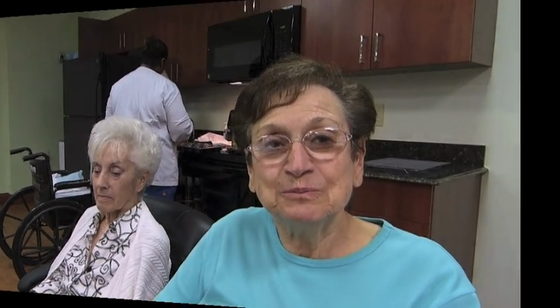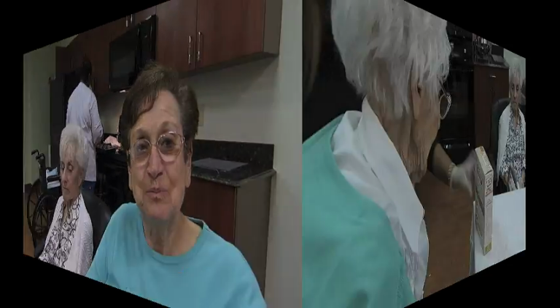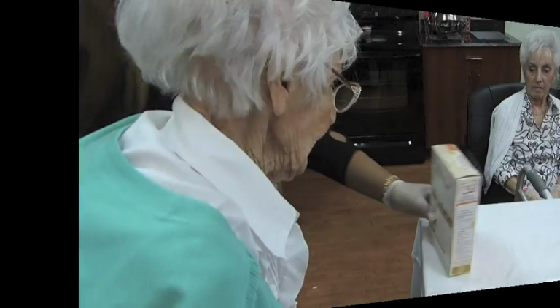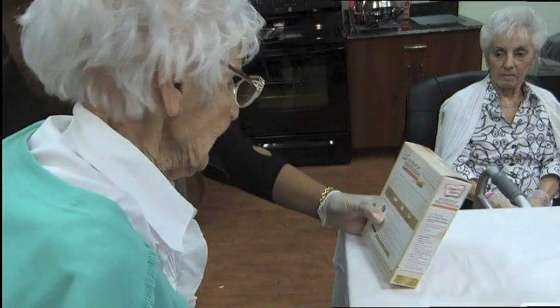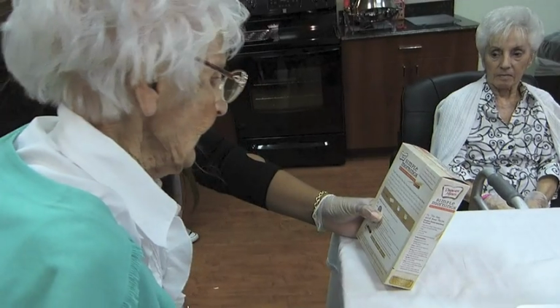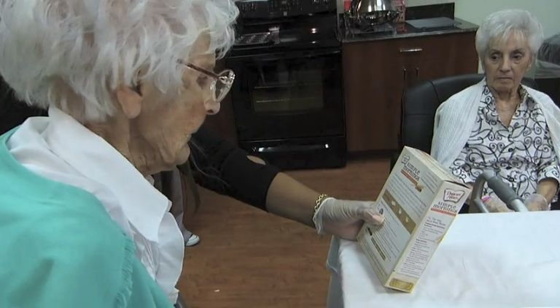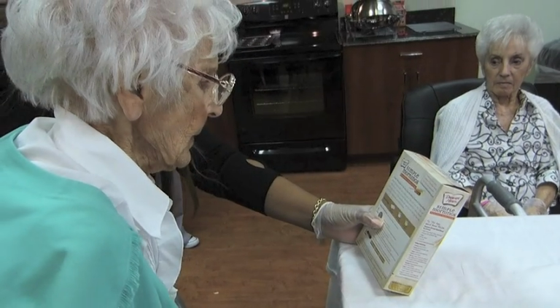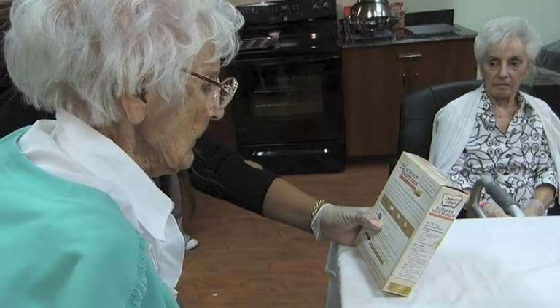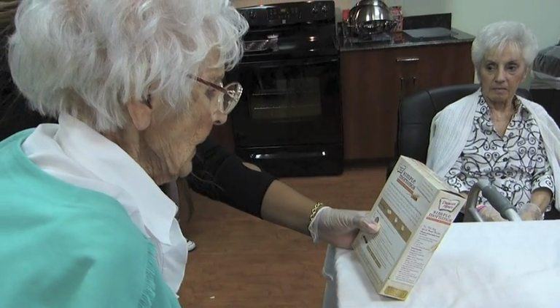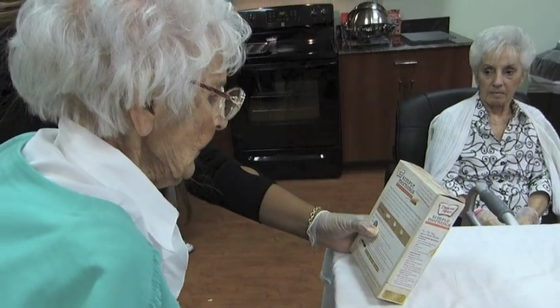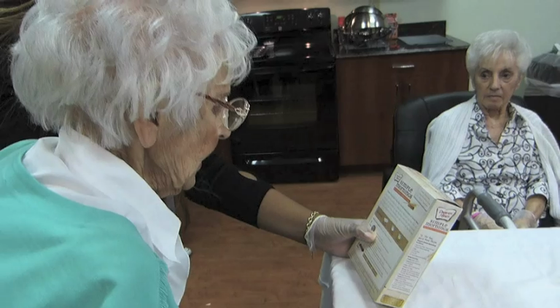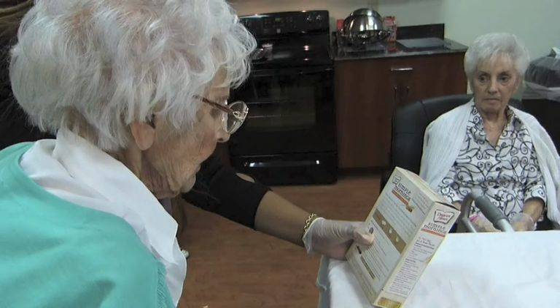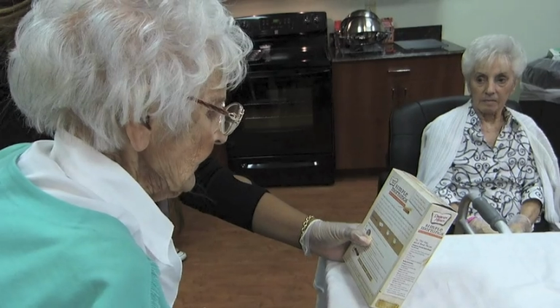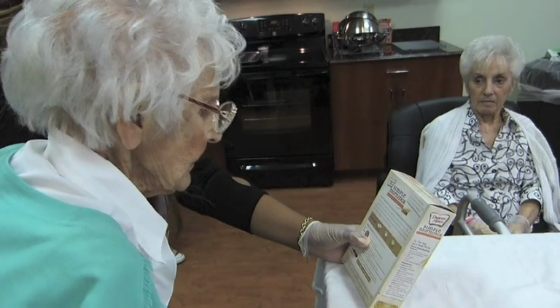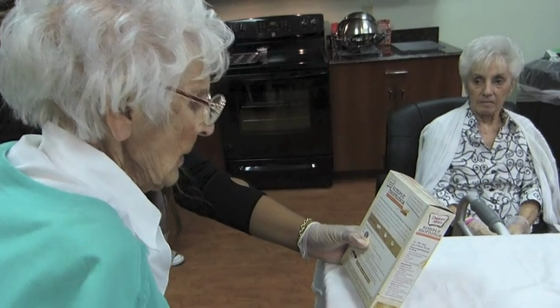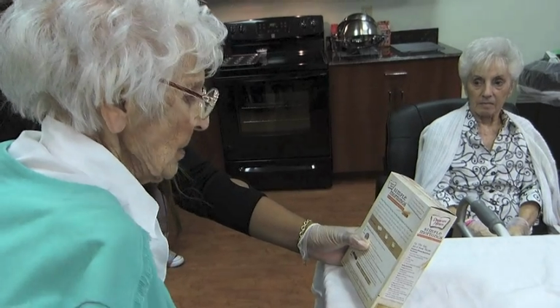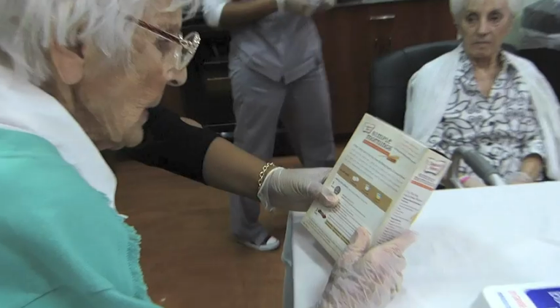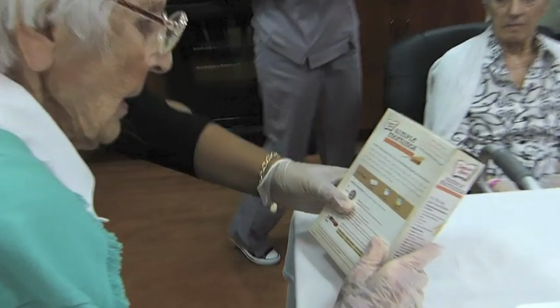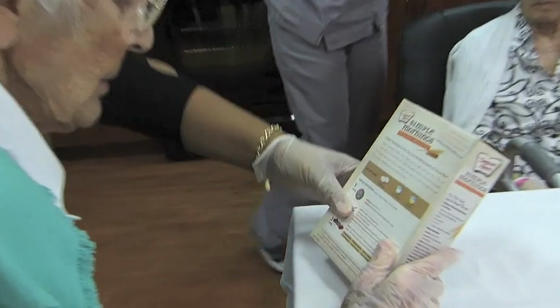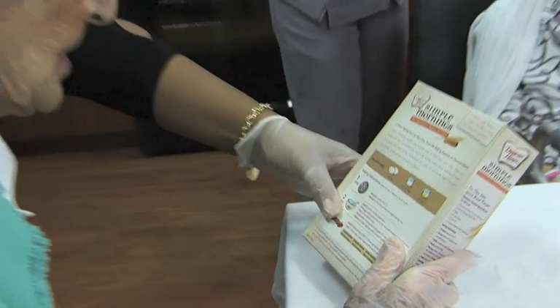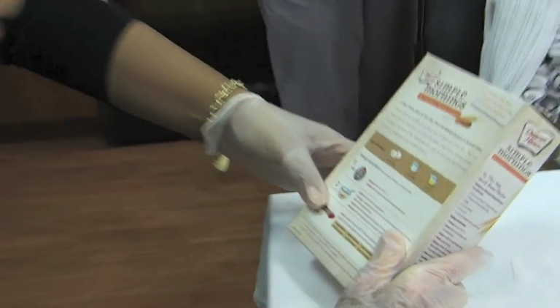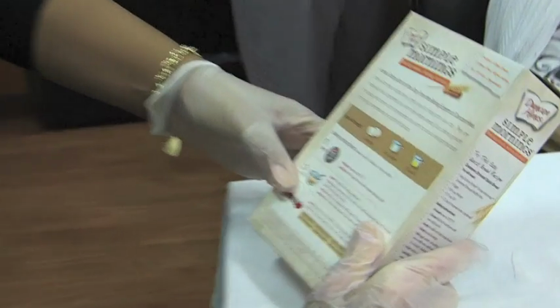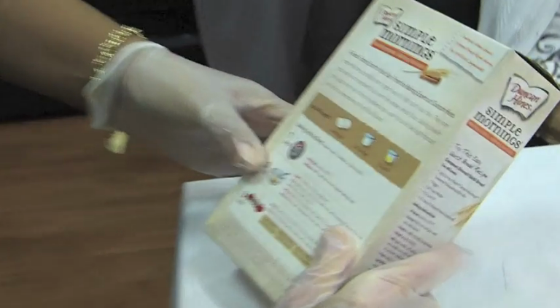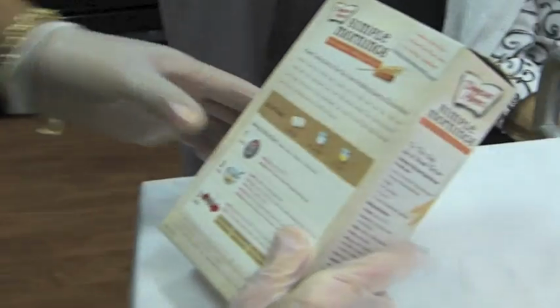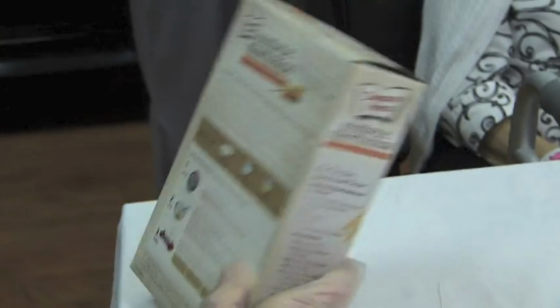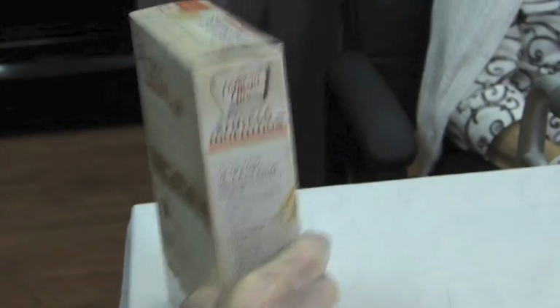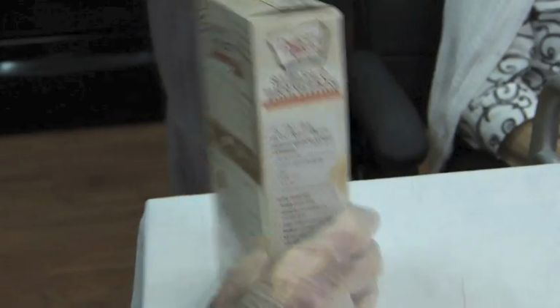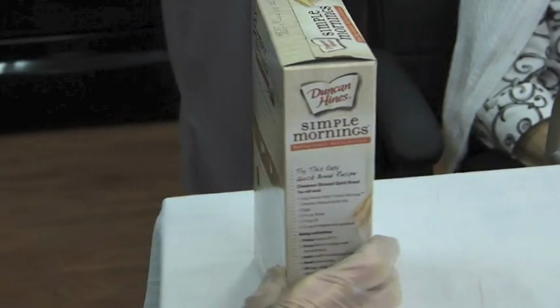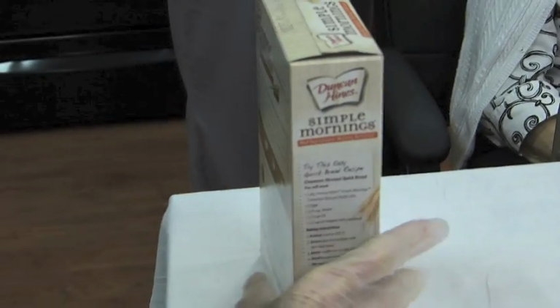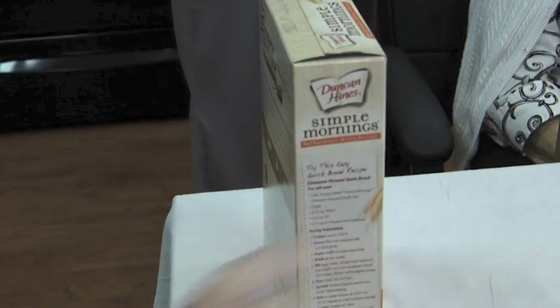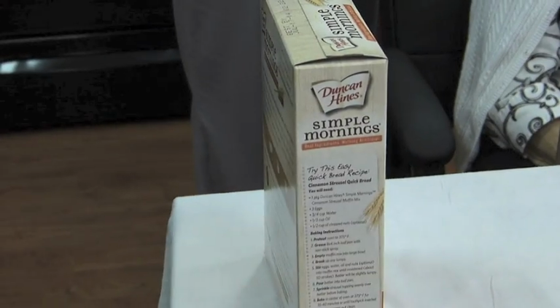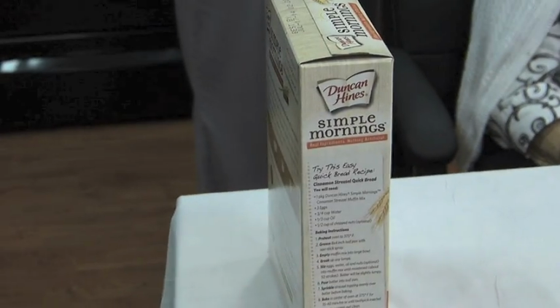Now we're going to do the first step, which is preheat the oven and grease the cupcake pans. So we're going to preheat — let's walk over.